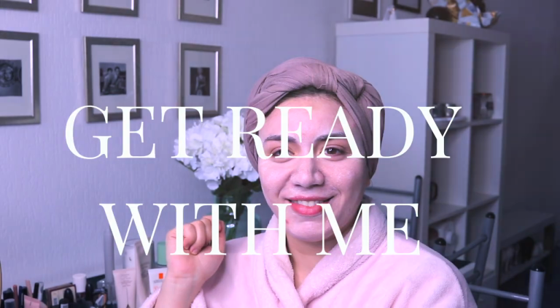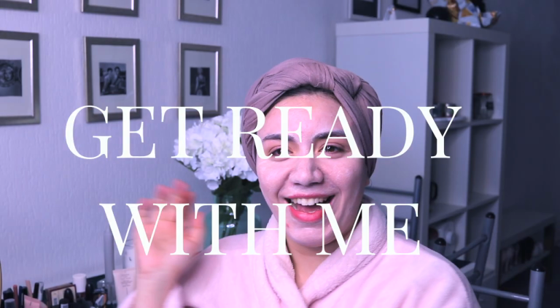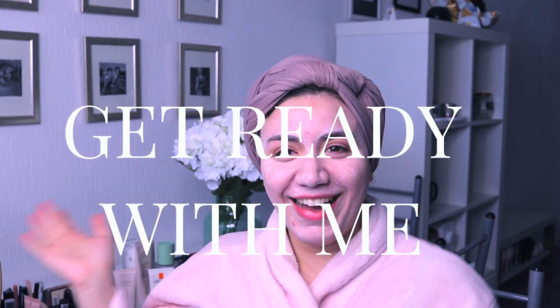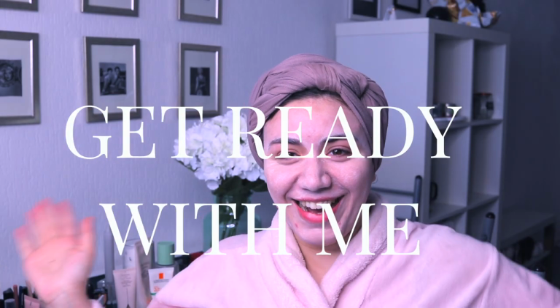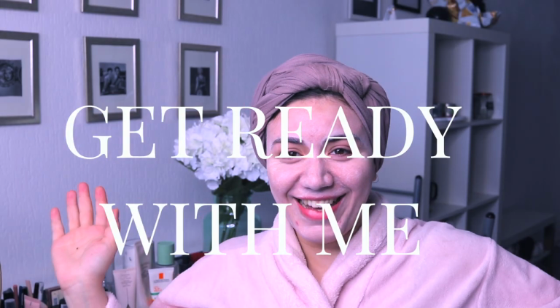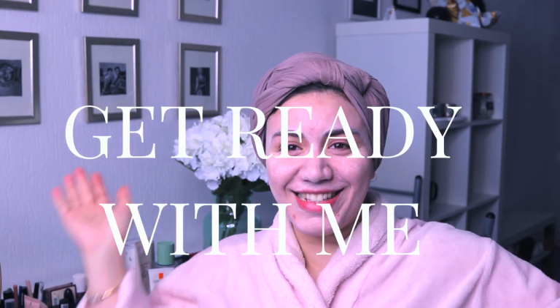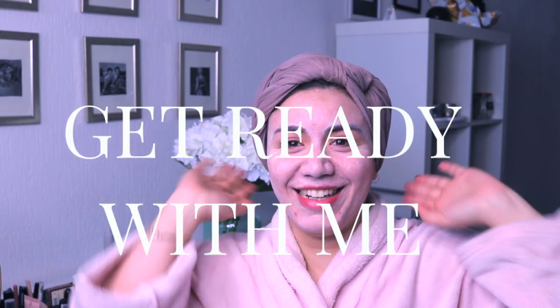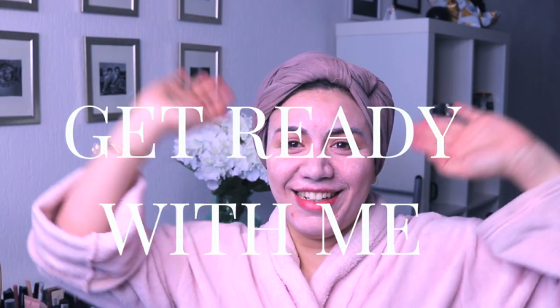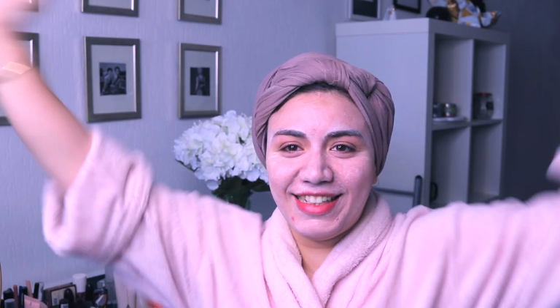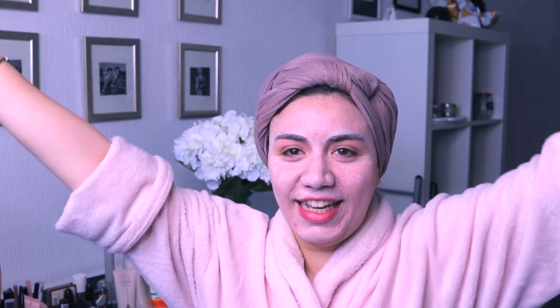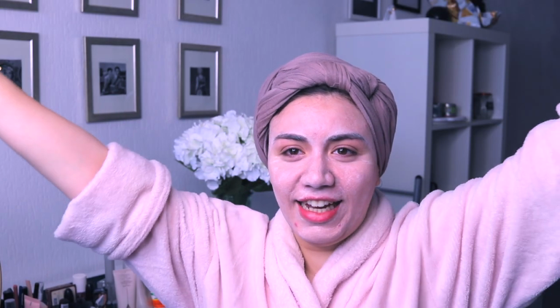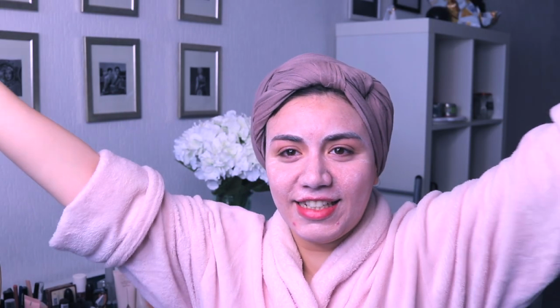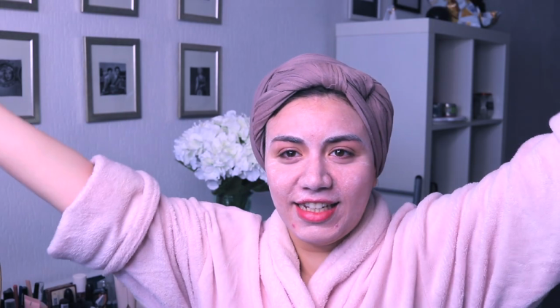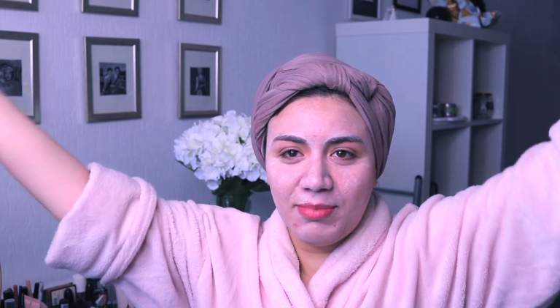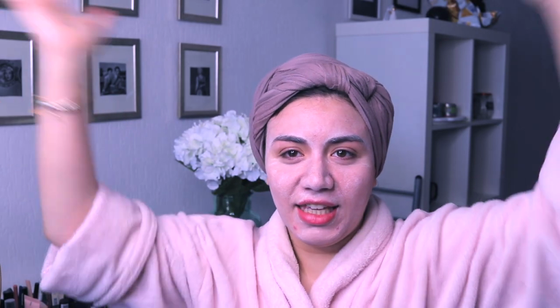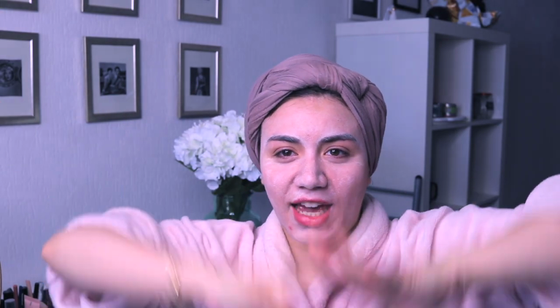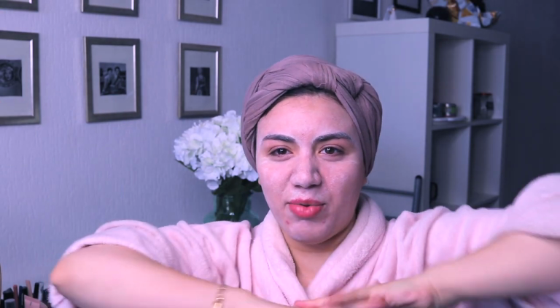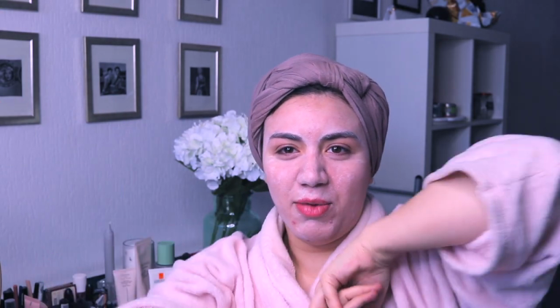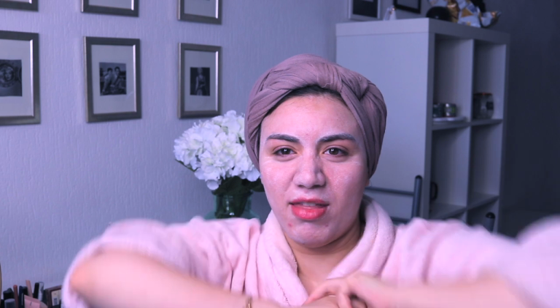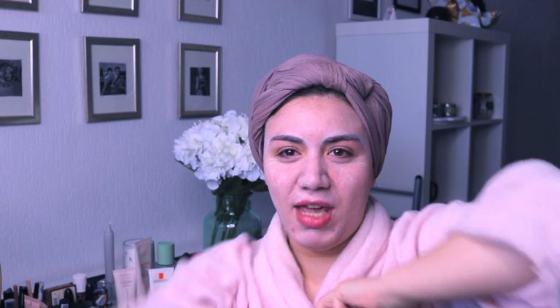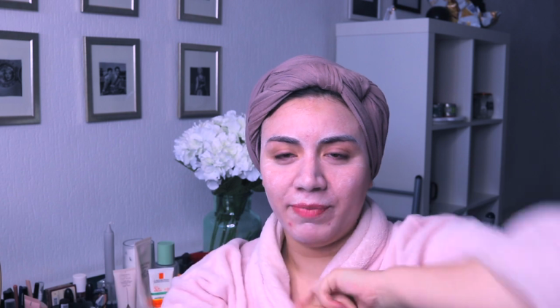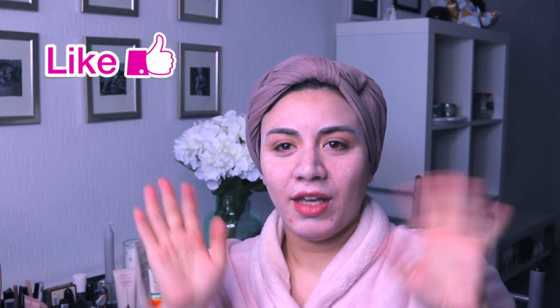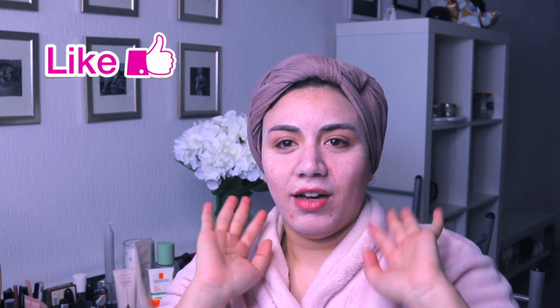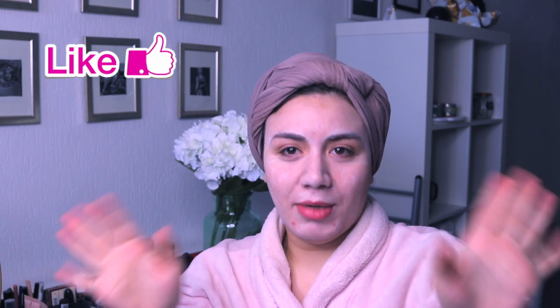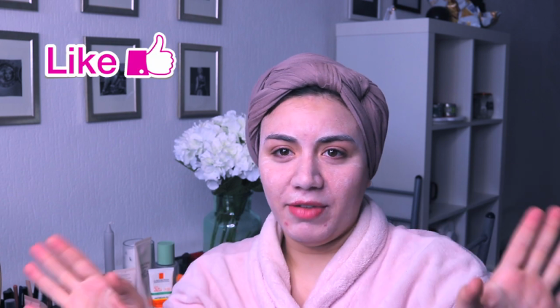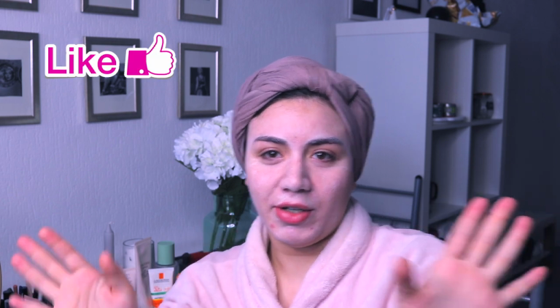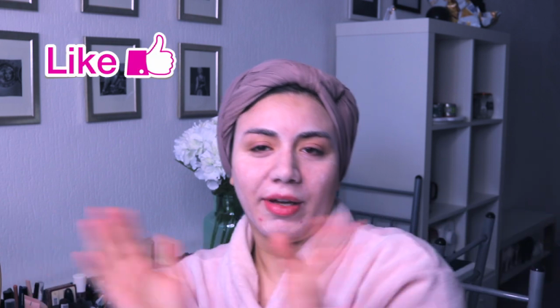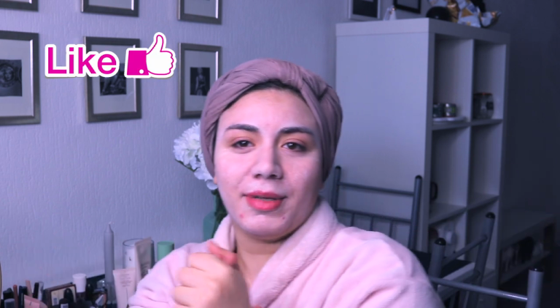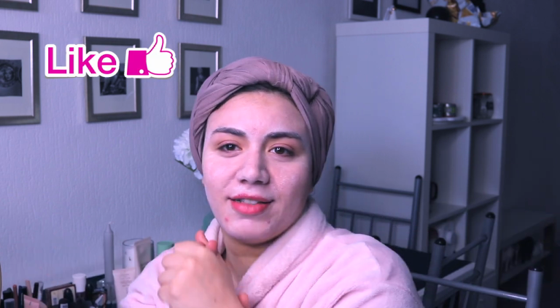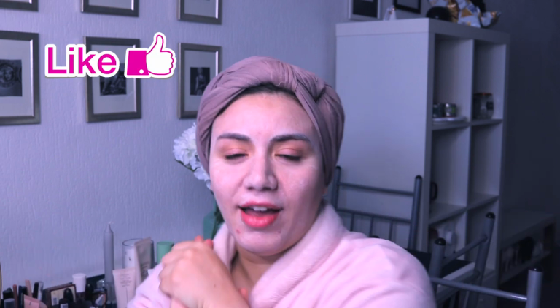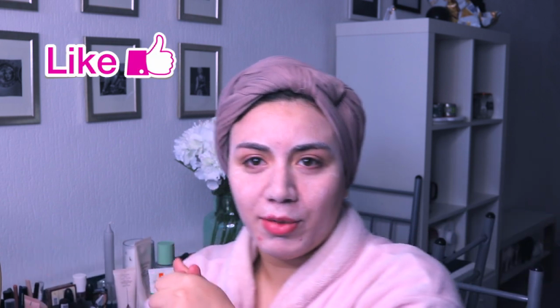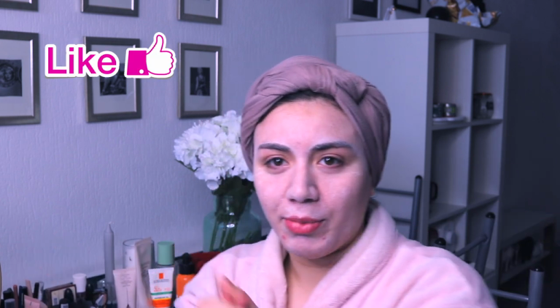Hi guys! Today I decided to make a Get Ready With Me. I'm gonna be very quick because I have an appointment.